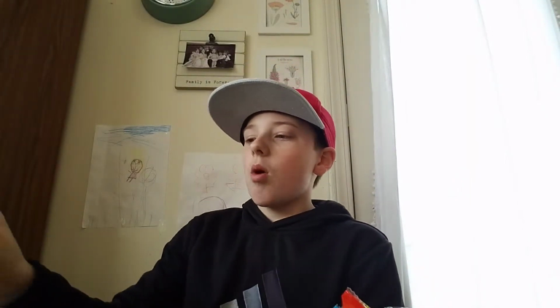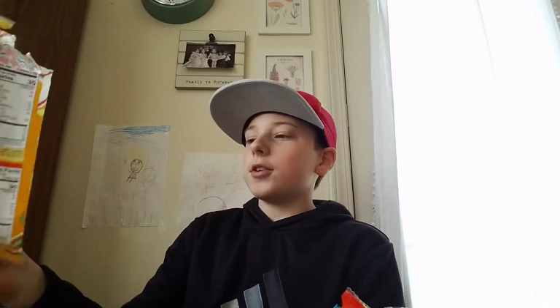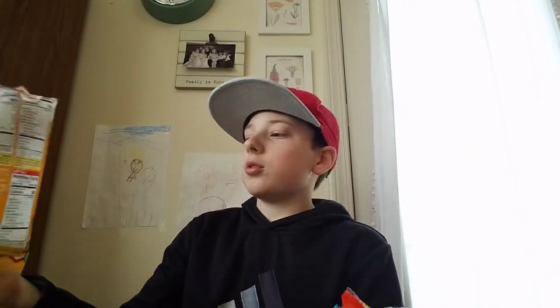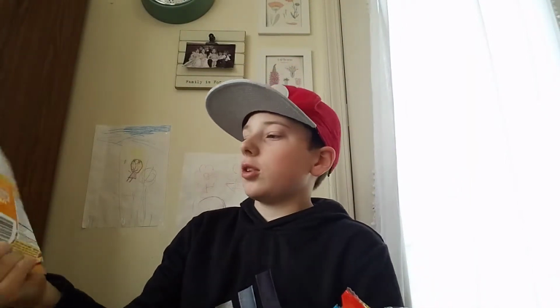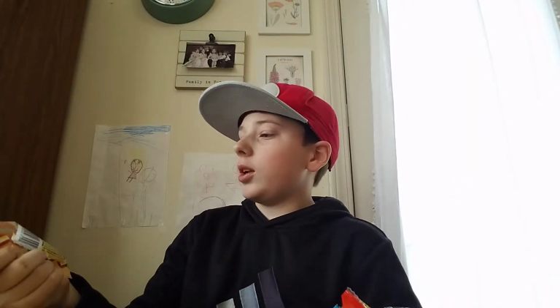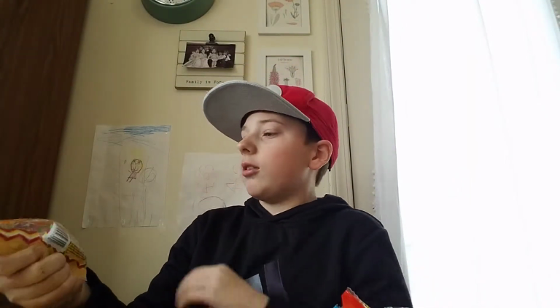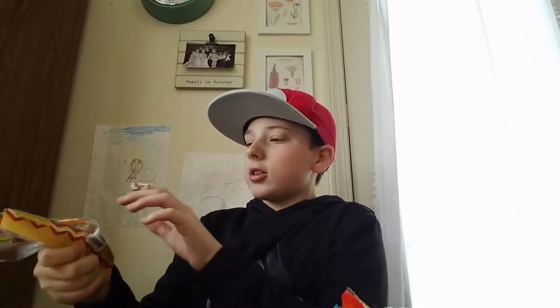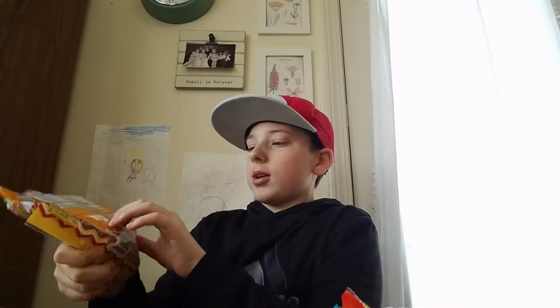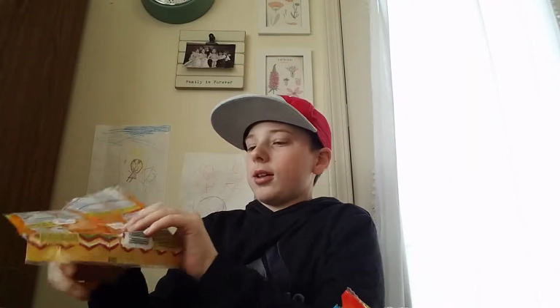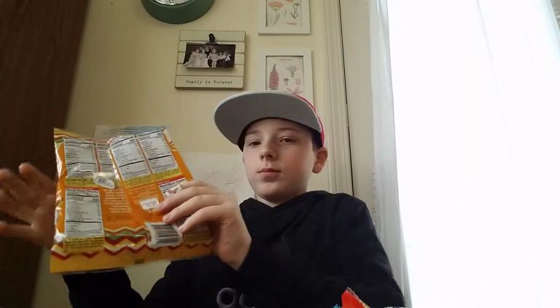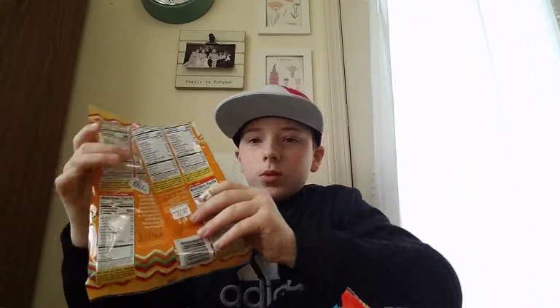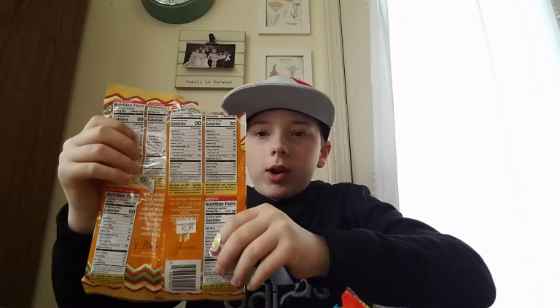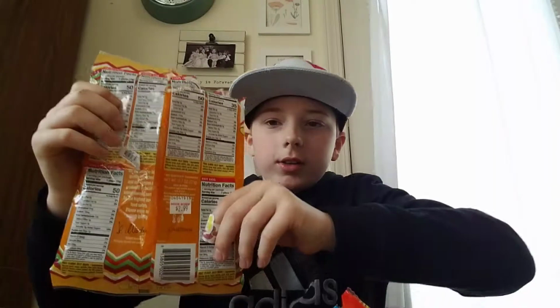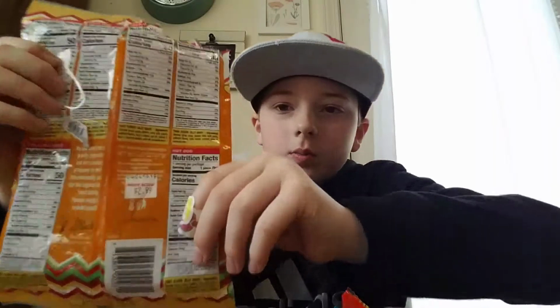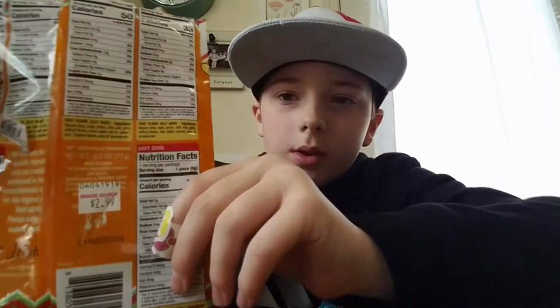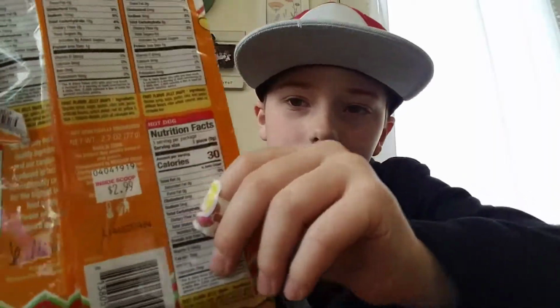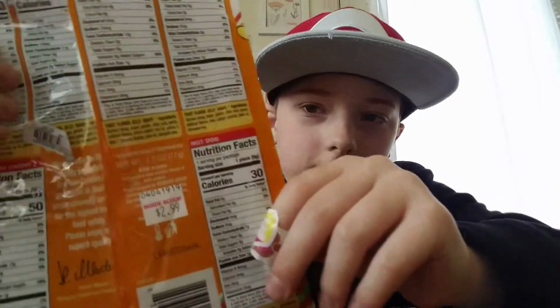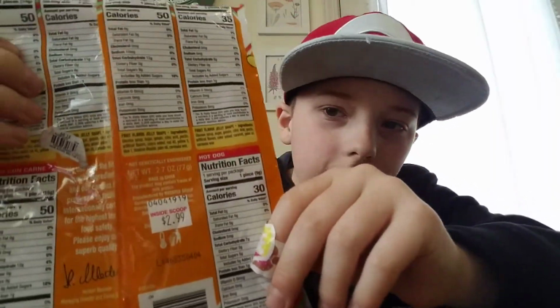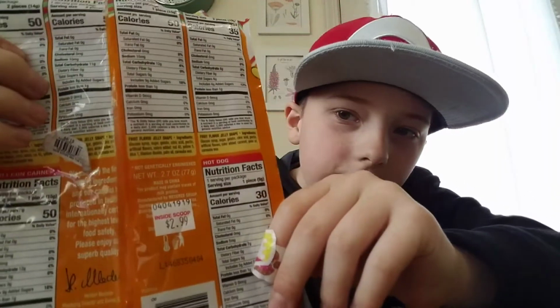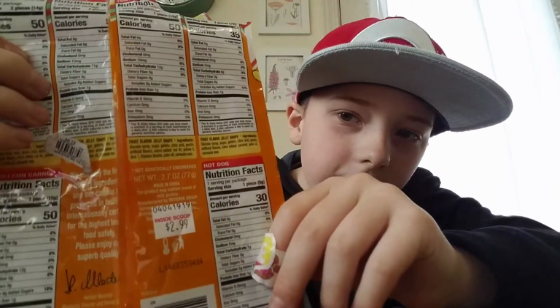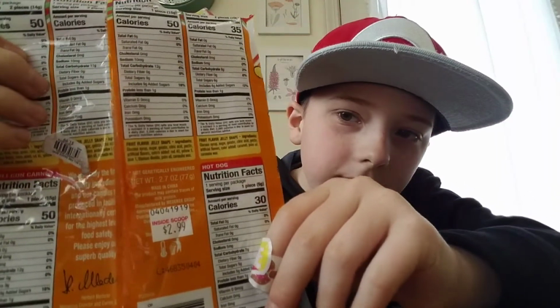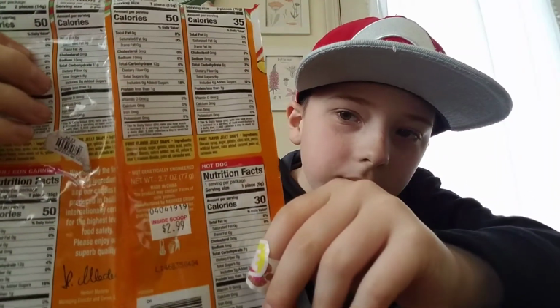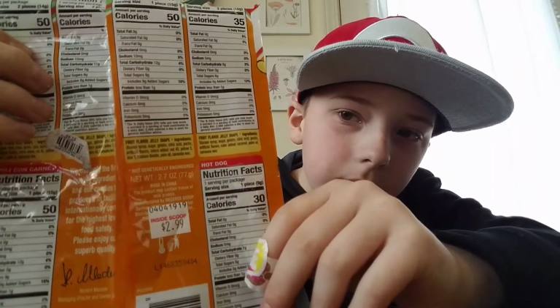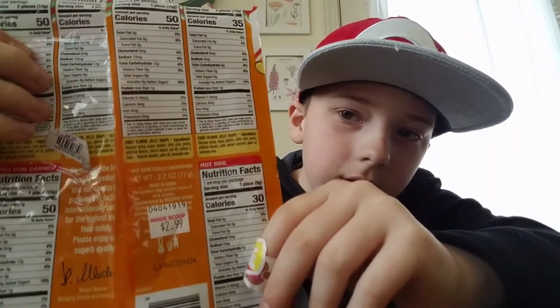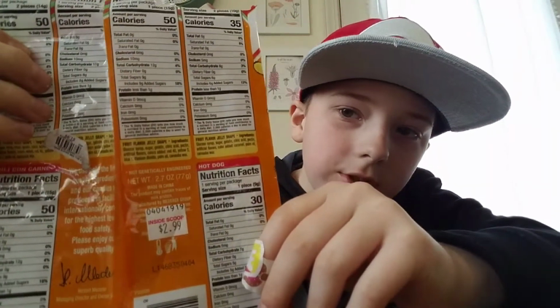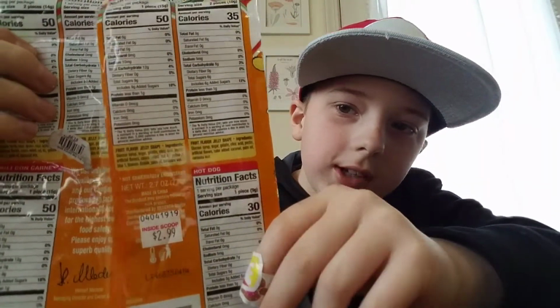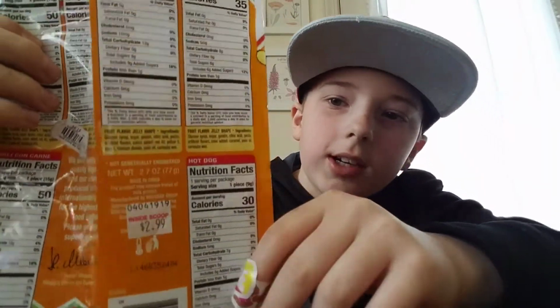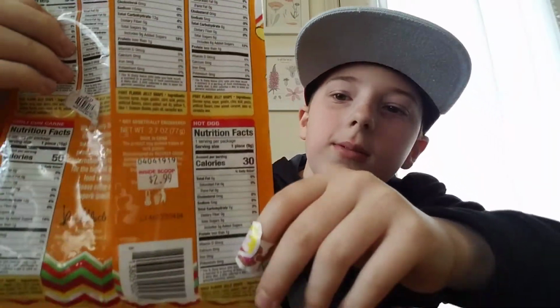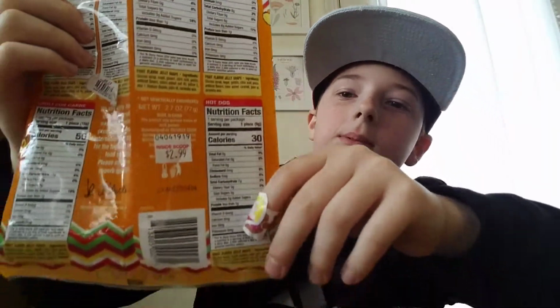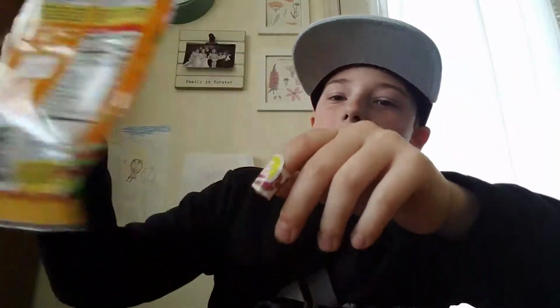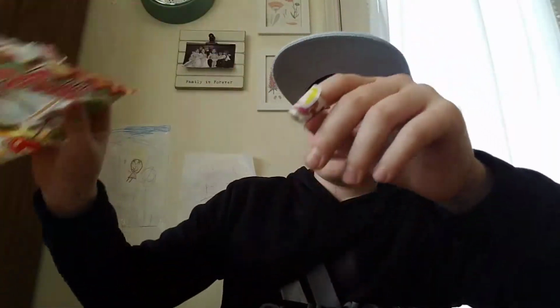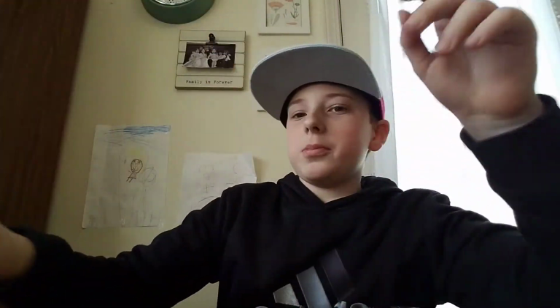It's only $3 for that one. The price tag's right there — $2.99. It might be backwards, but yeah.